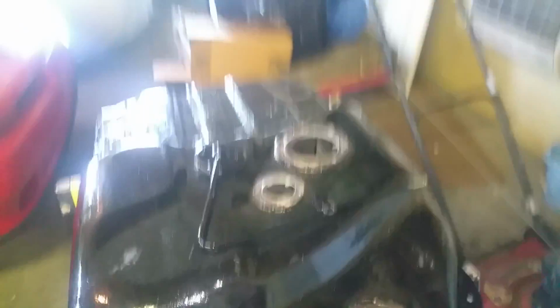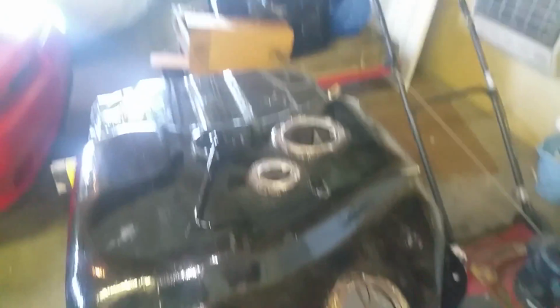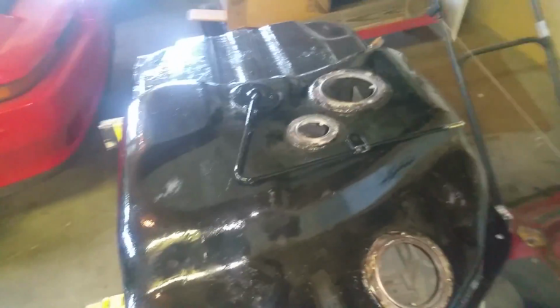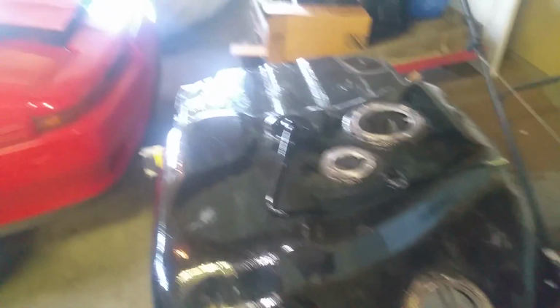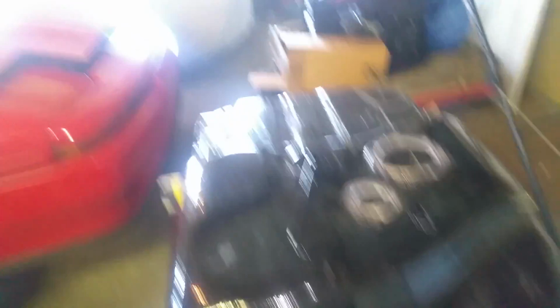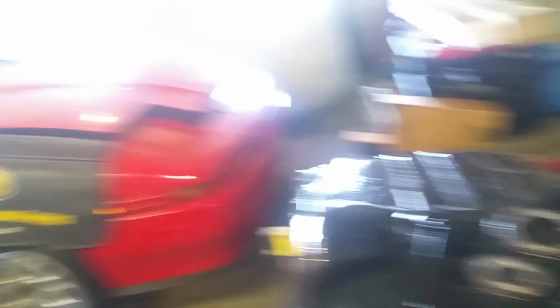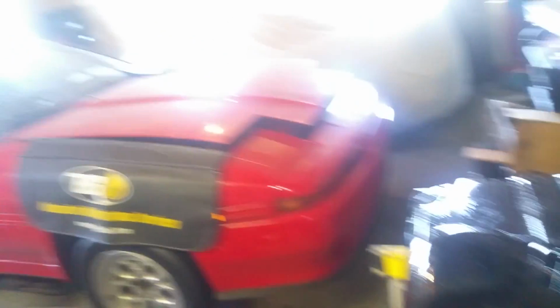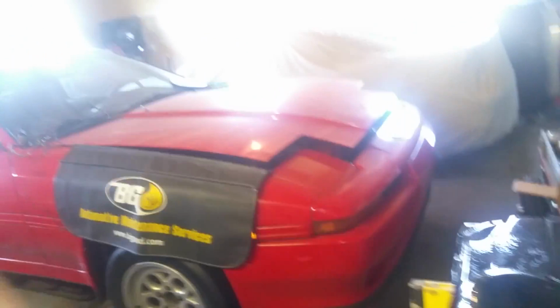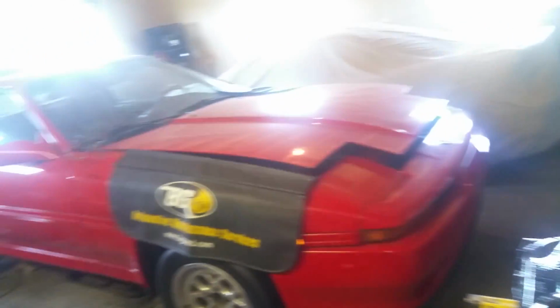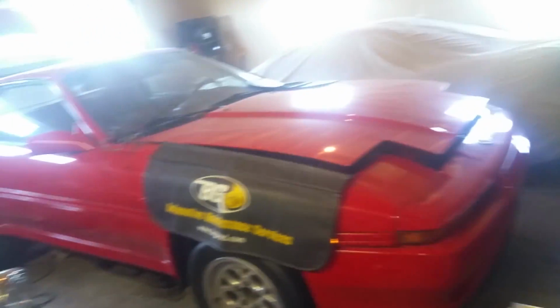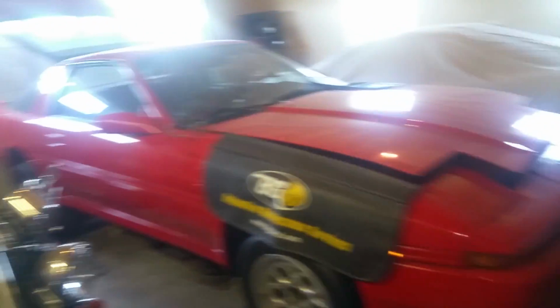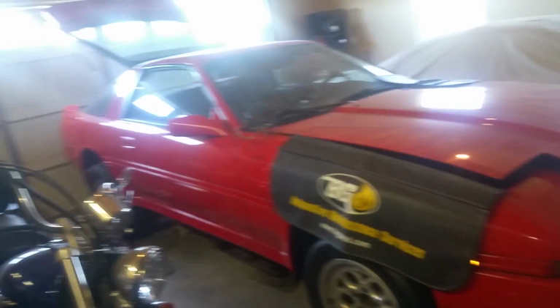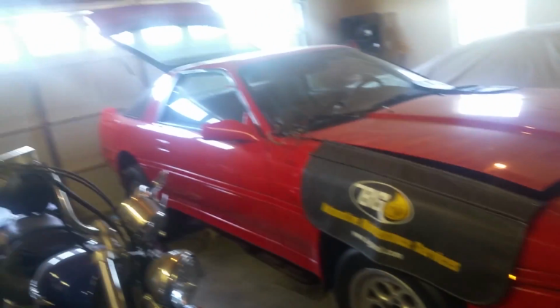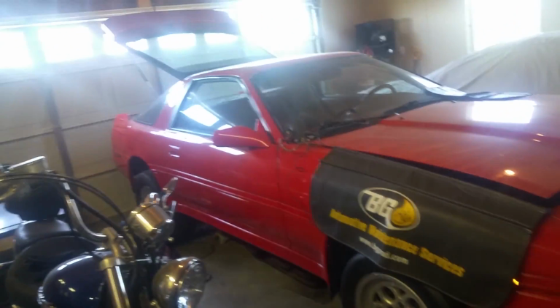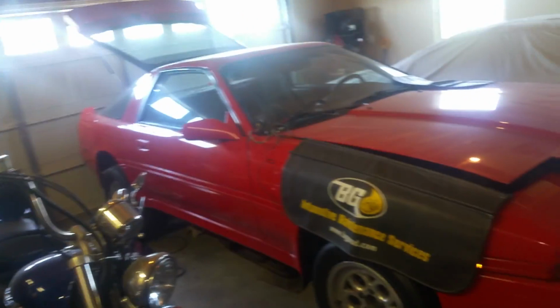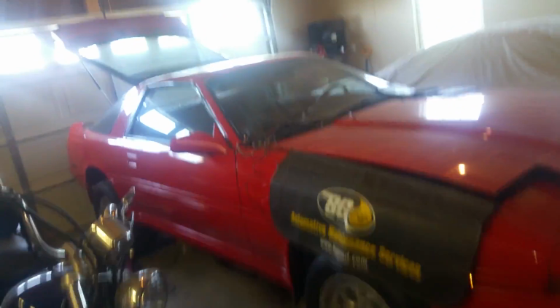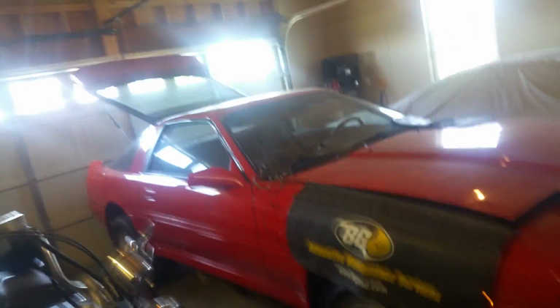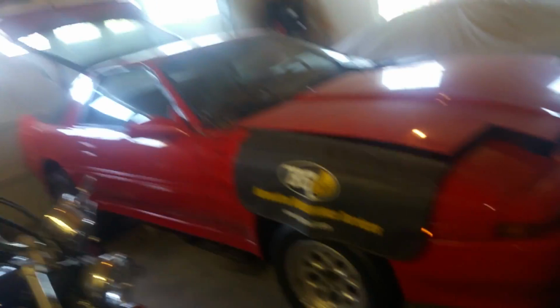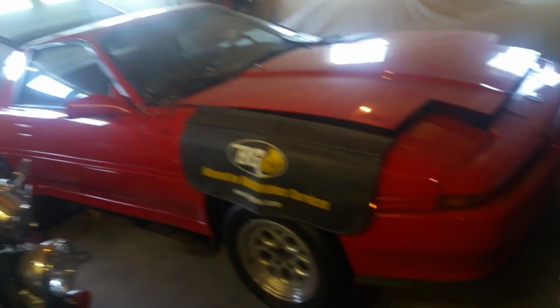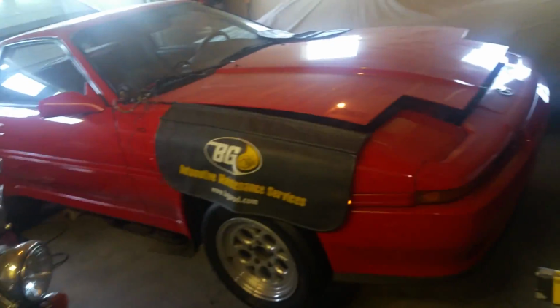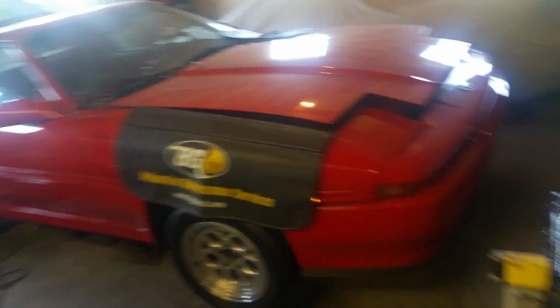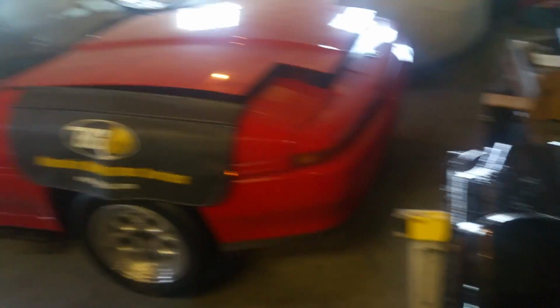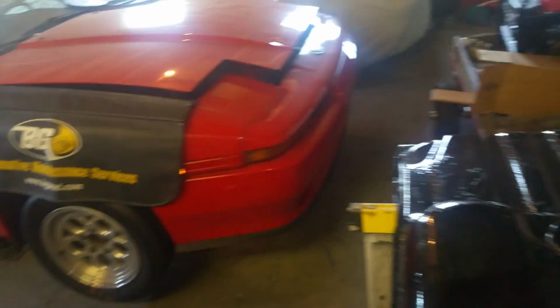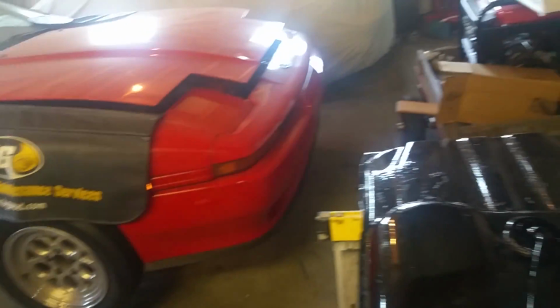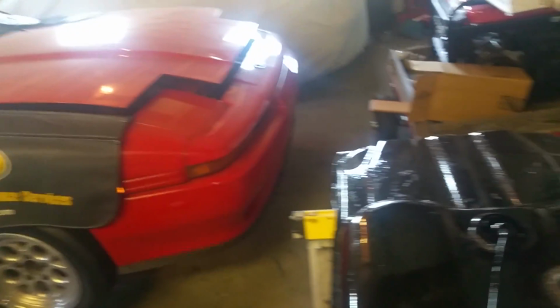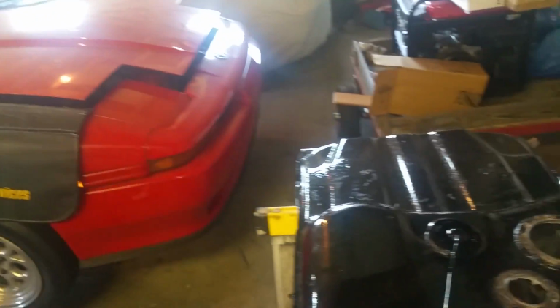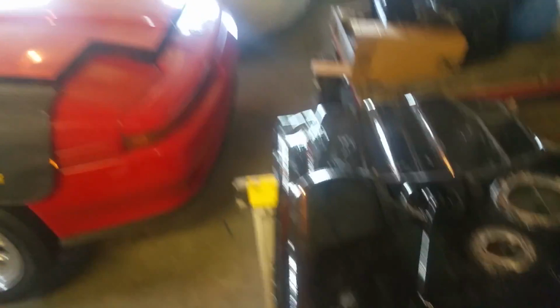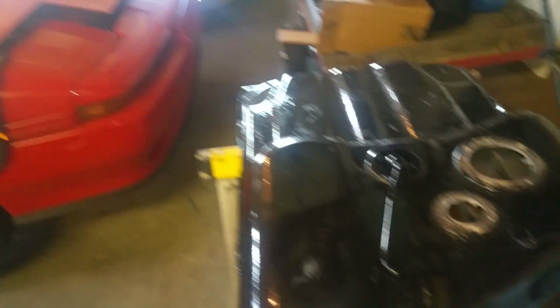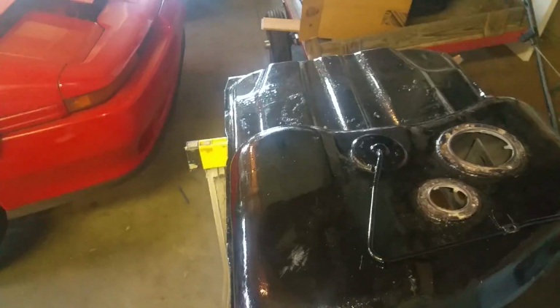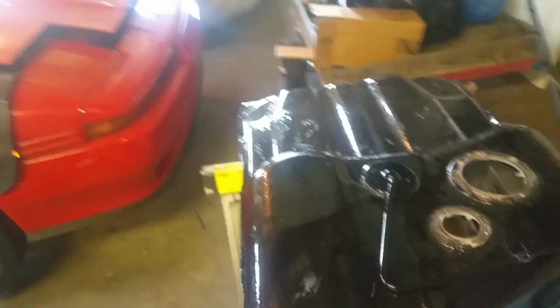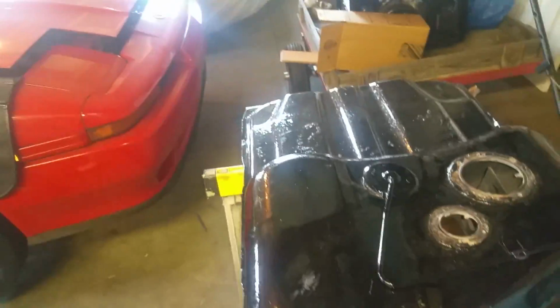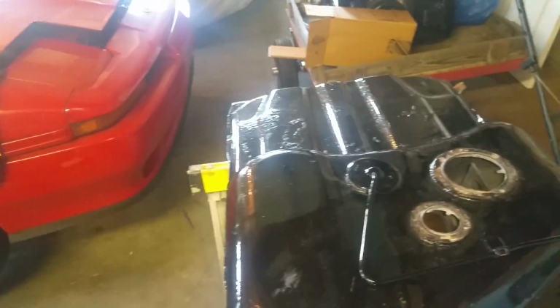It's a little update on the Supra — it's been sitting for a little while. Doing a lot of upgrades on the fuel.